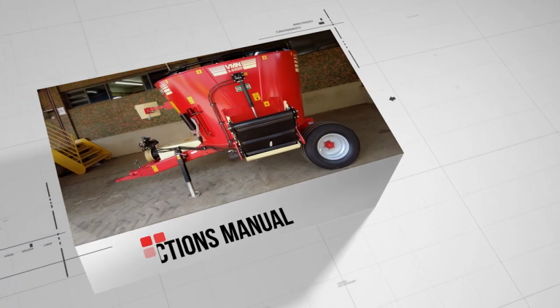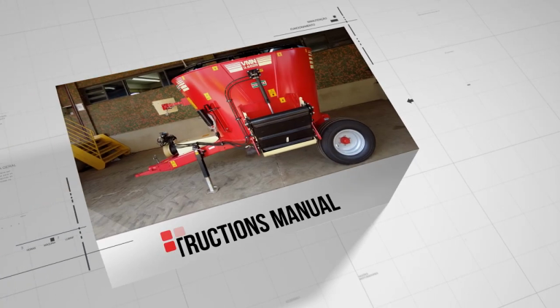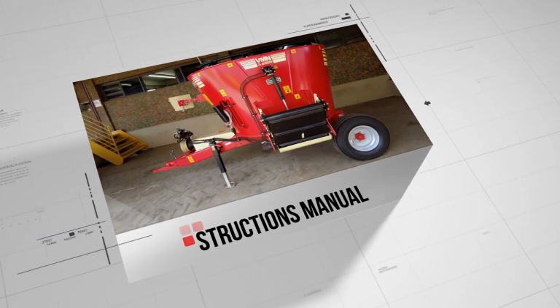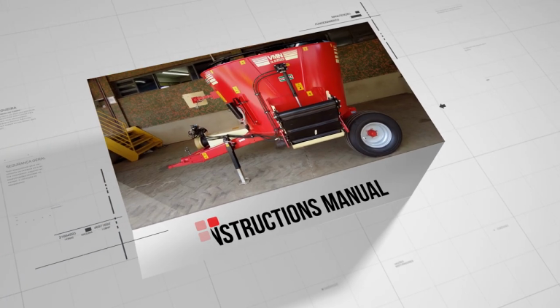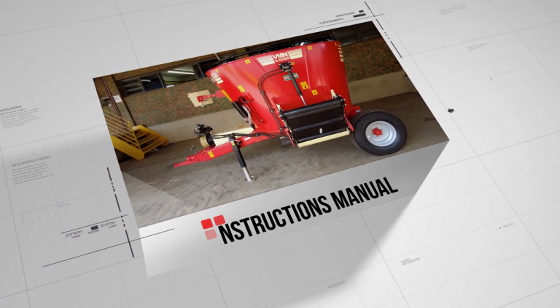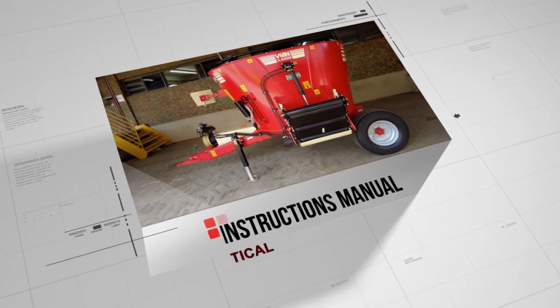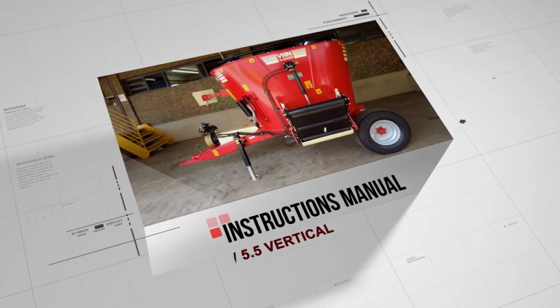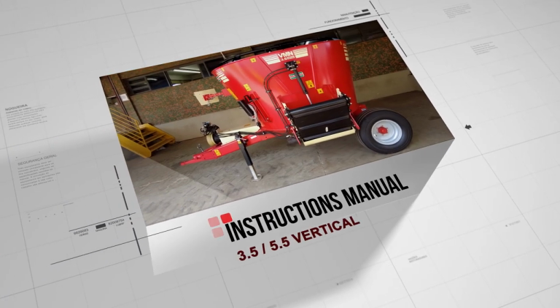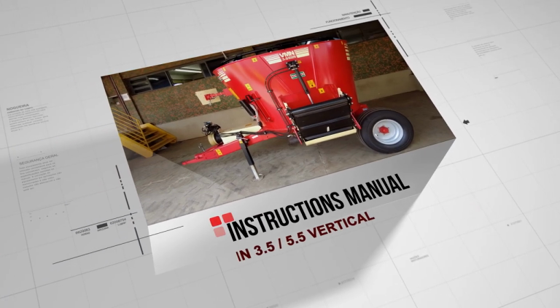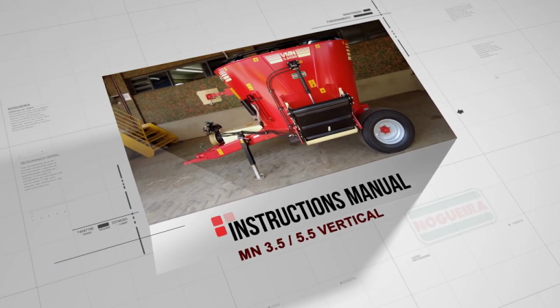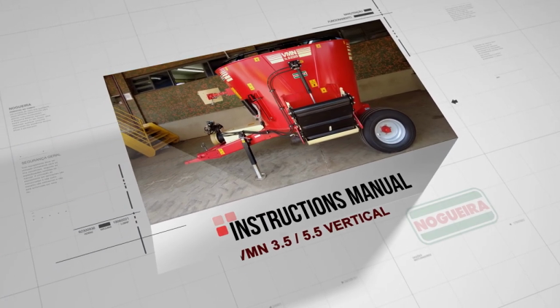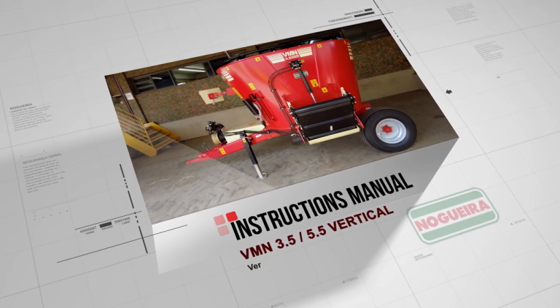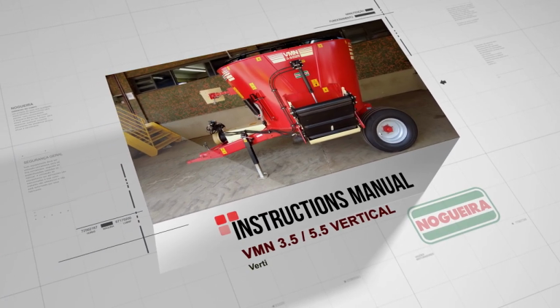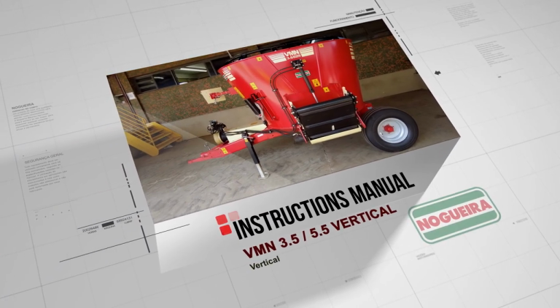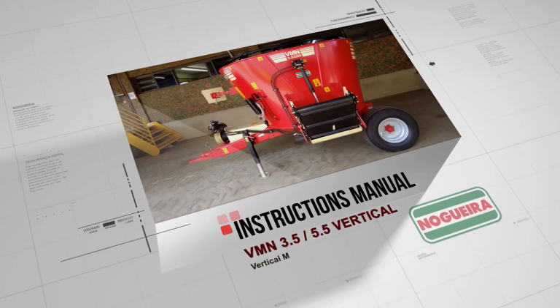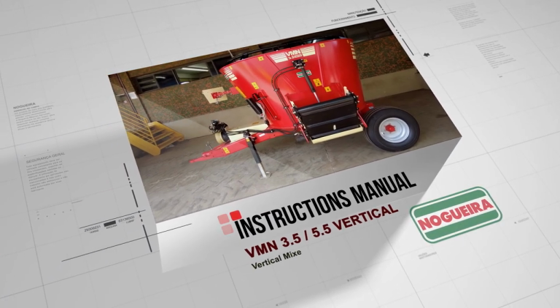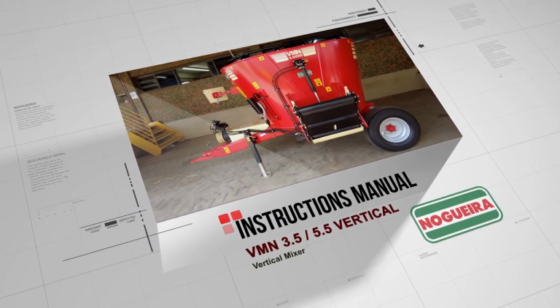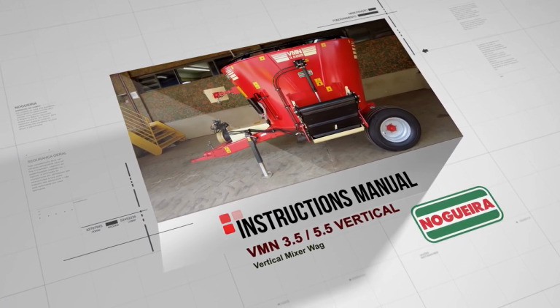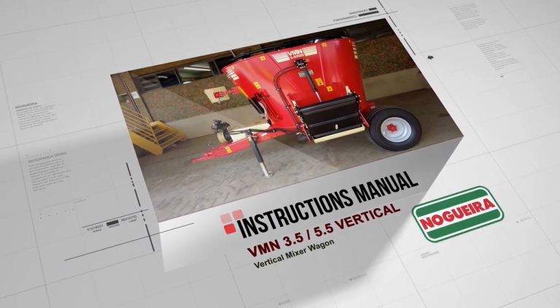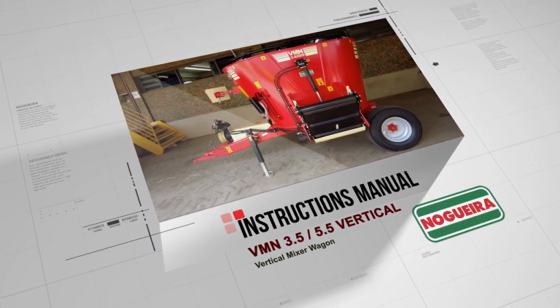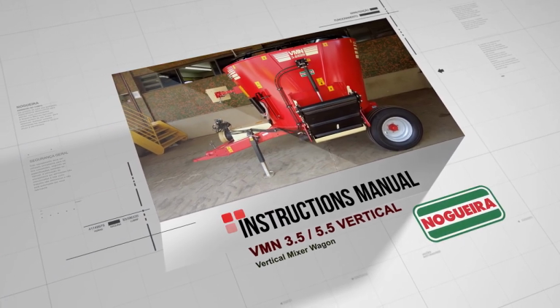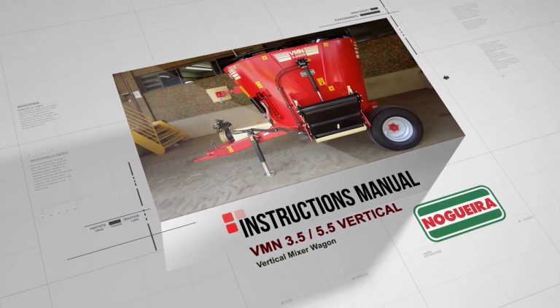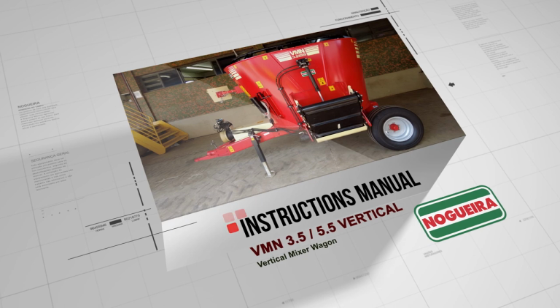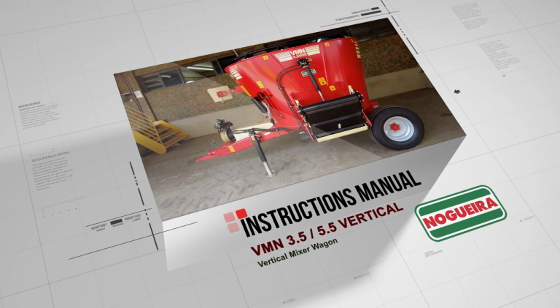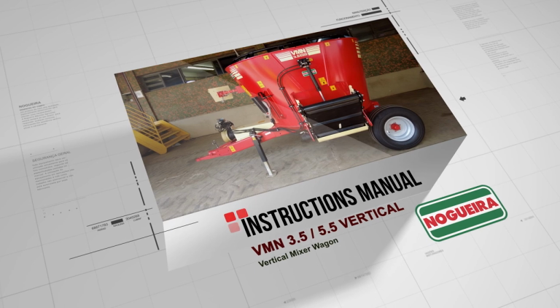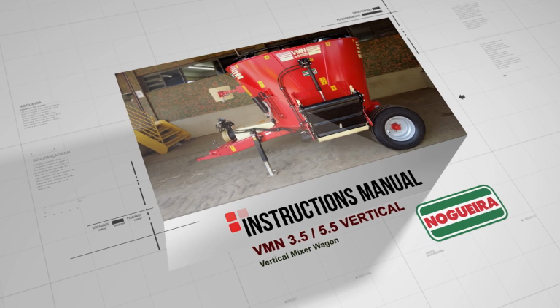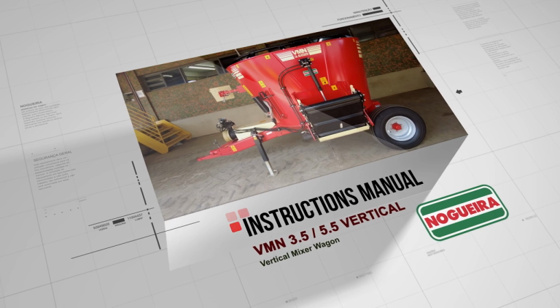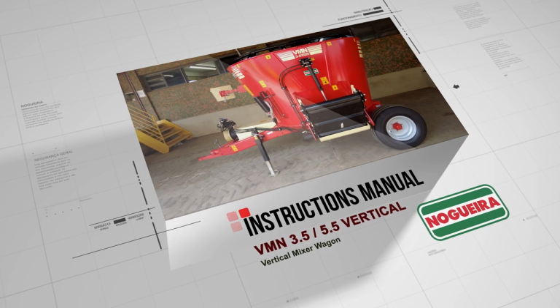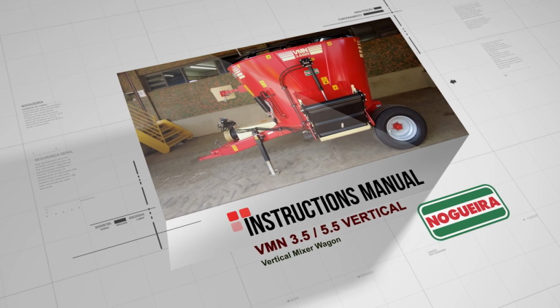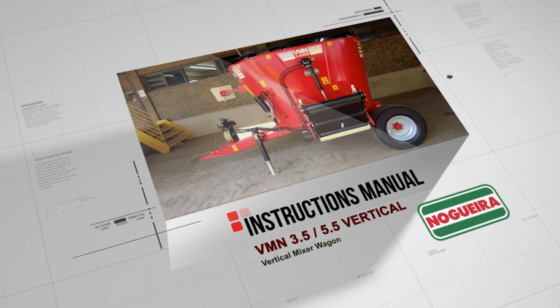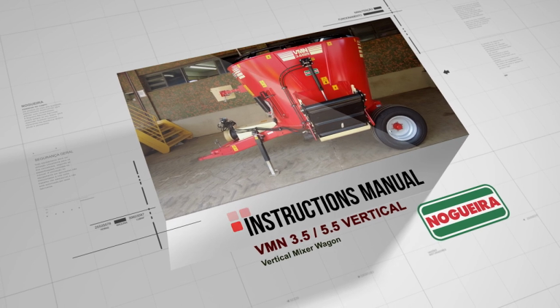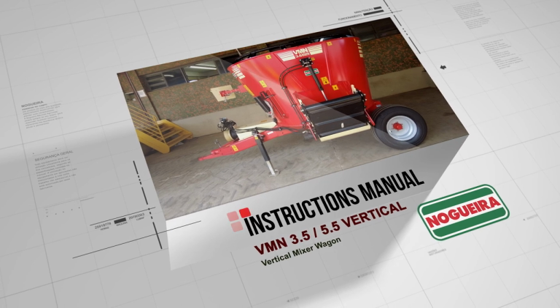VMN 3.5–5.5 Instructions Manual. Vertical Mixer Wagon.